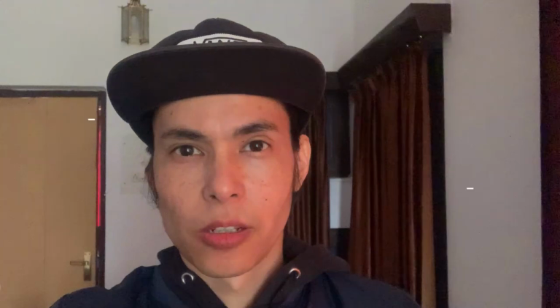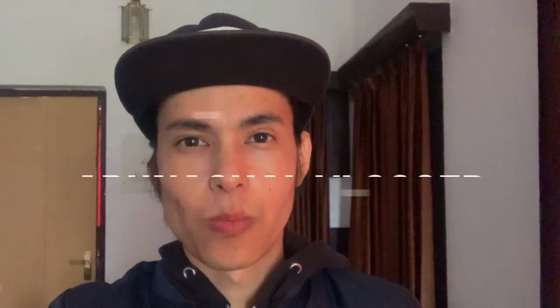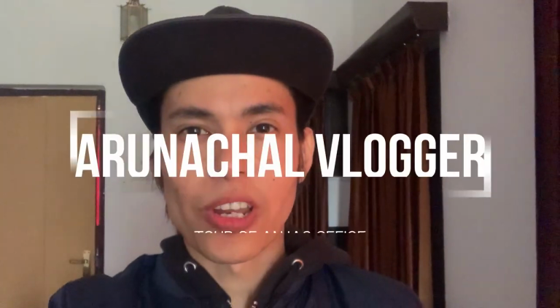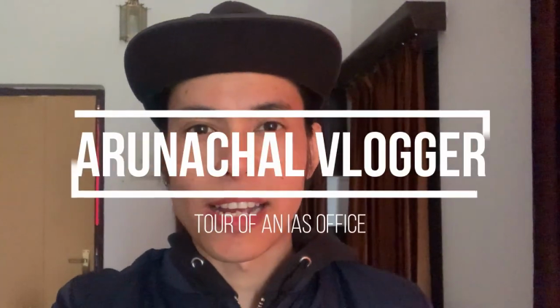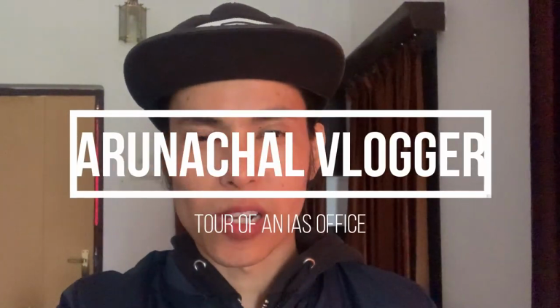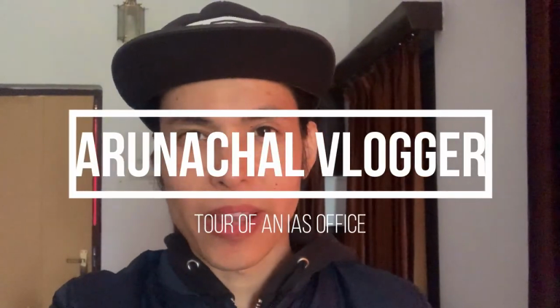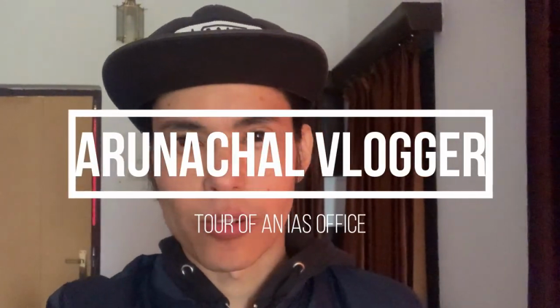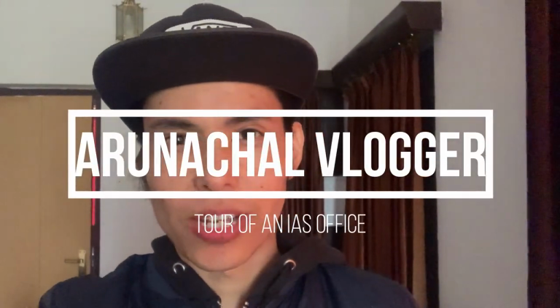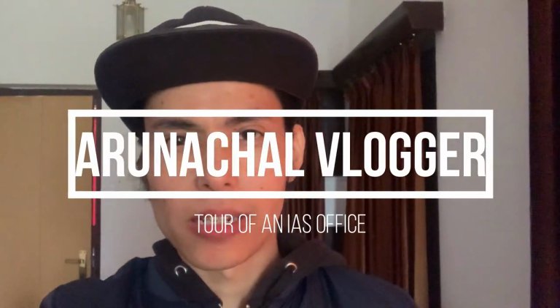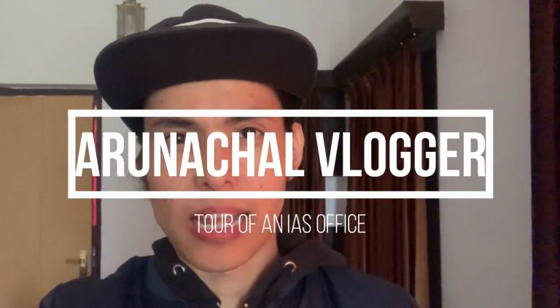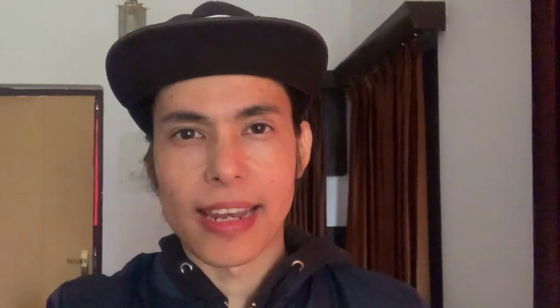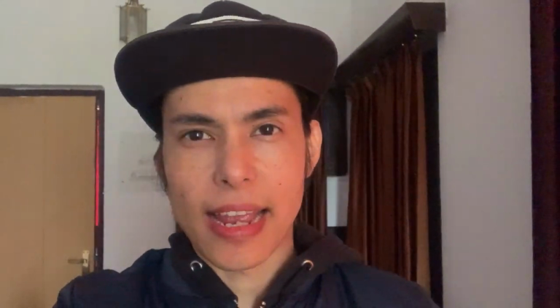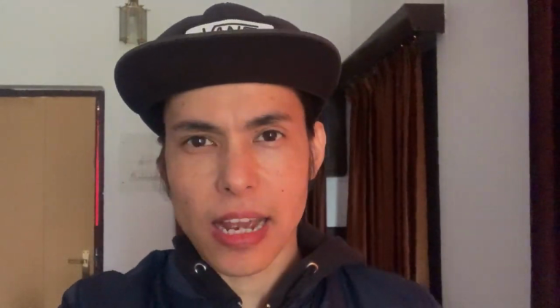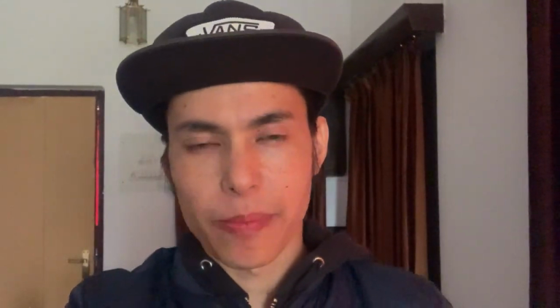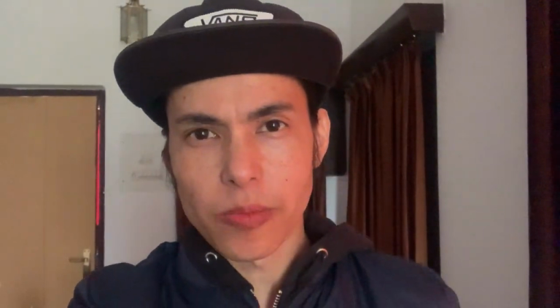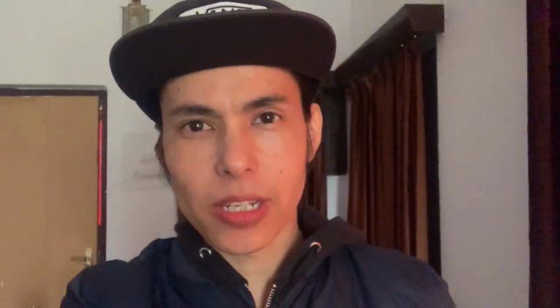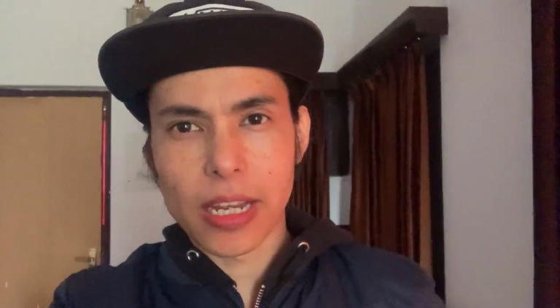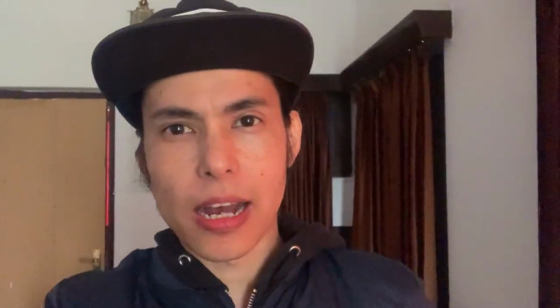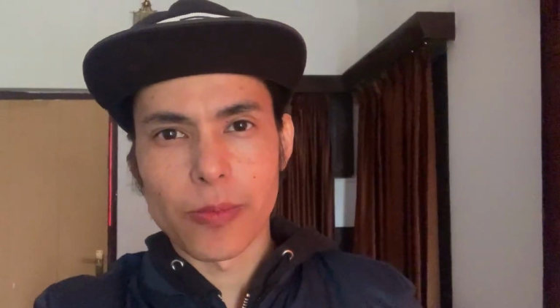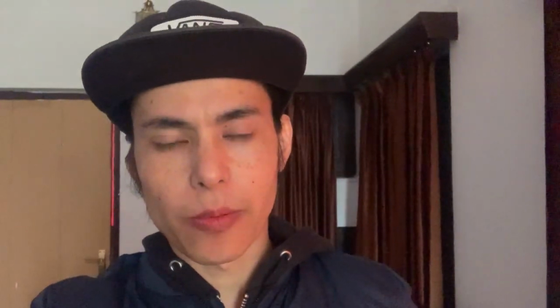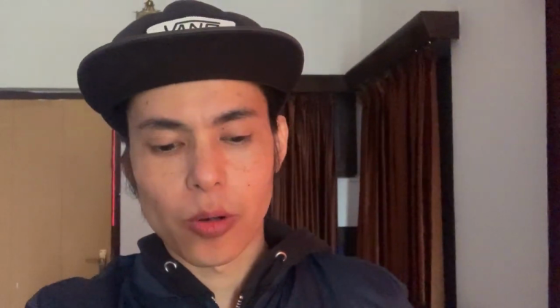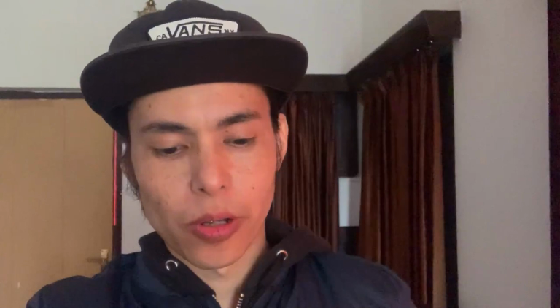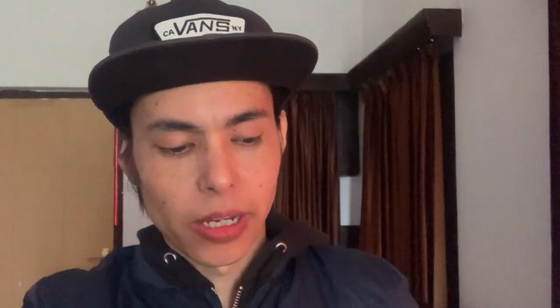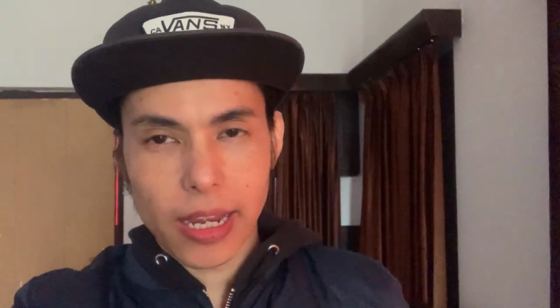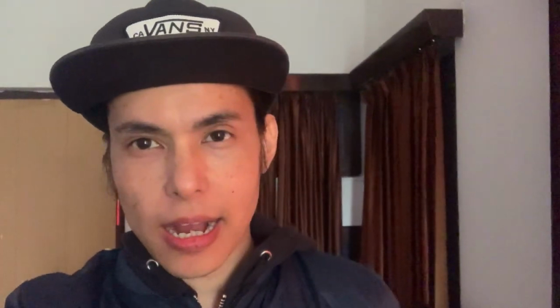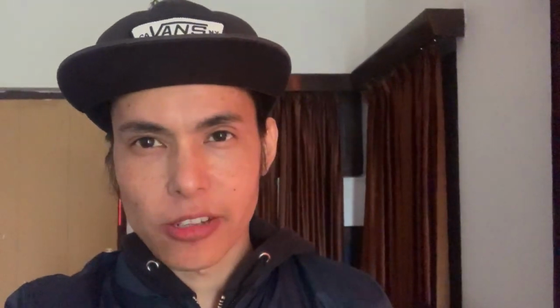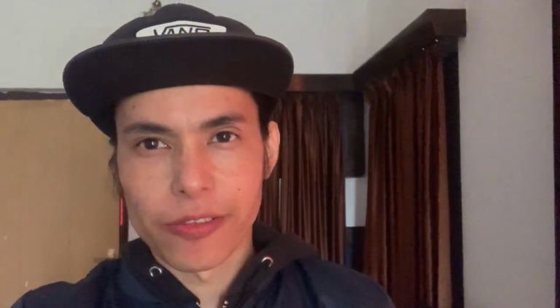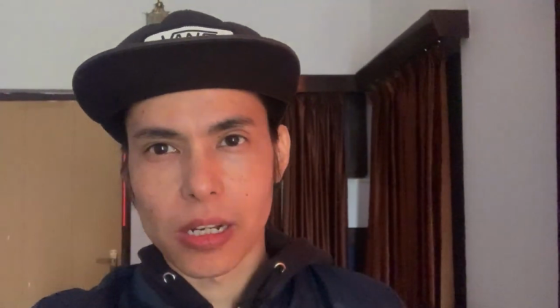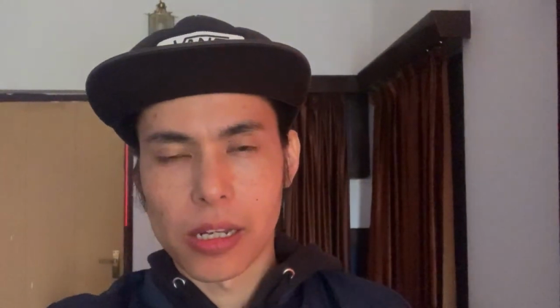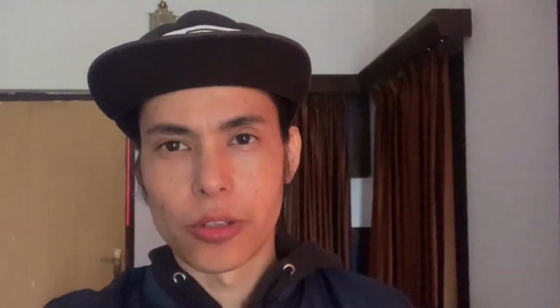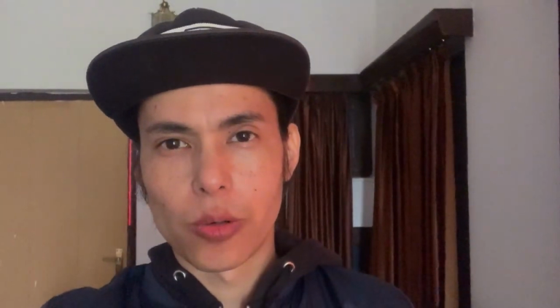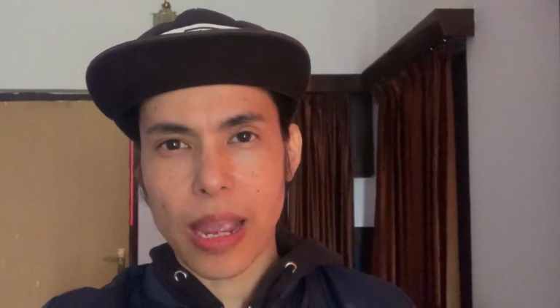Good morning guys, welcome back to our channel. As I promised, I am going to tour an IAS officer's cabin.